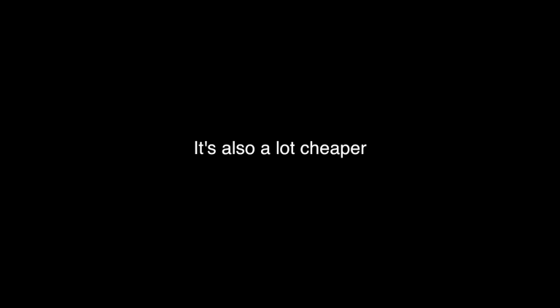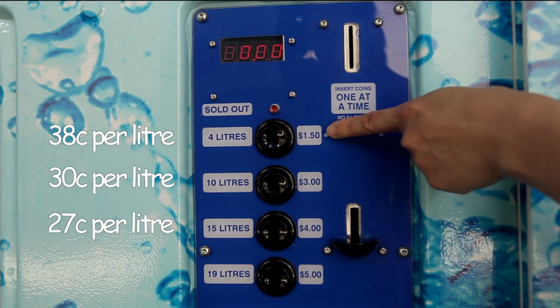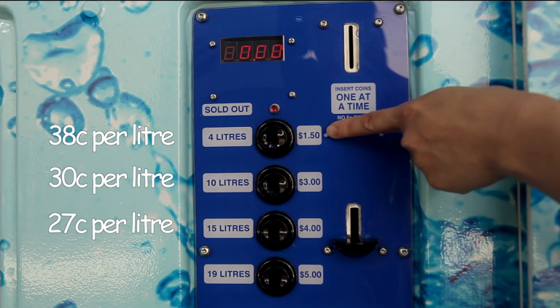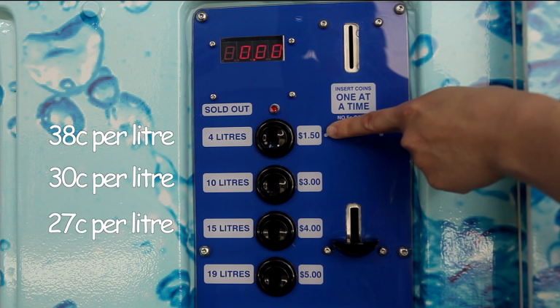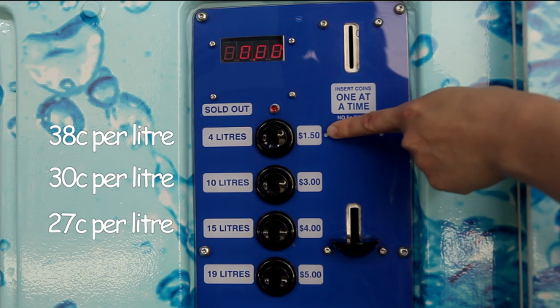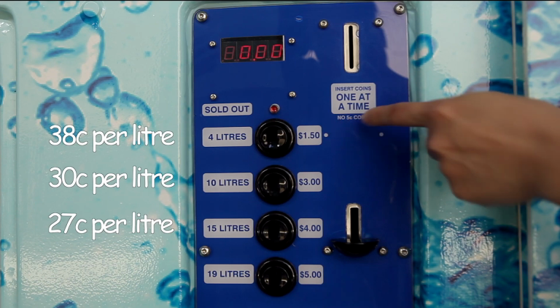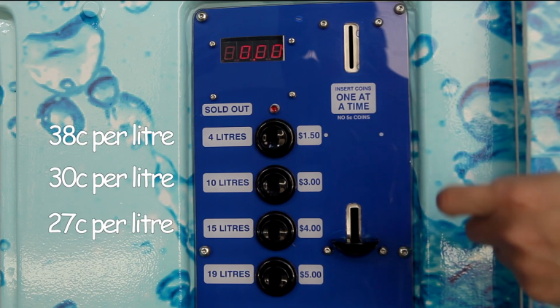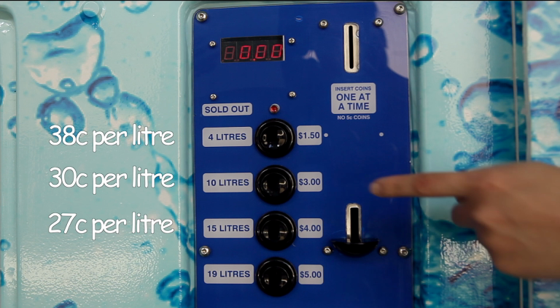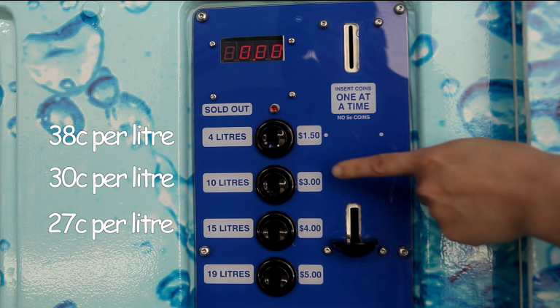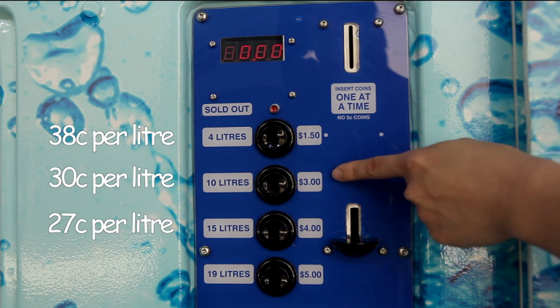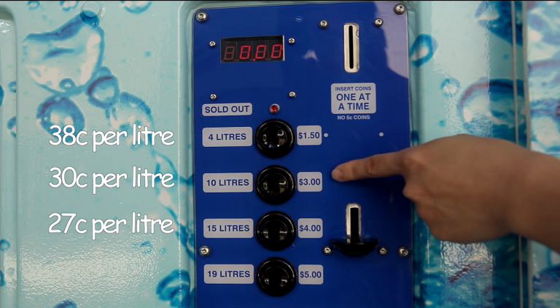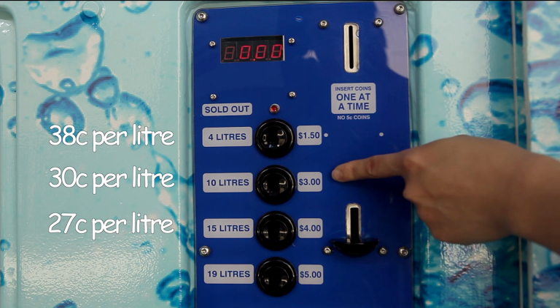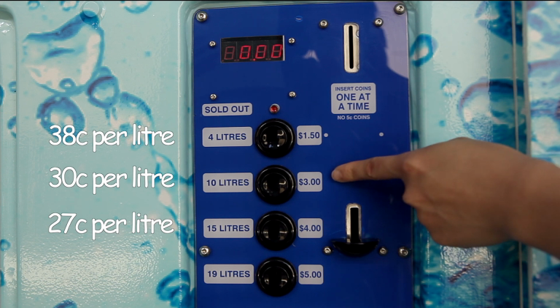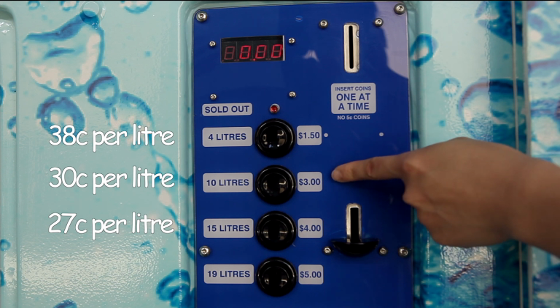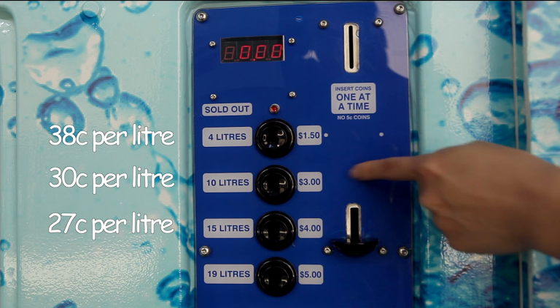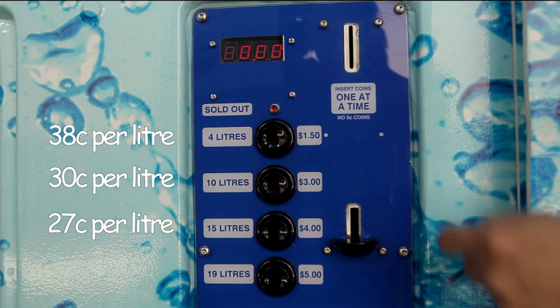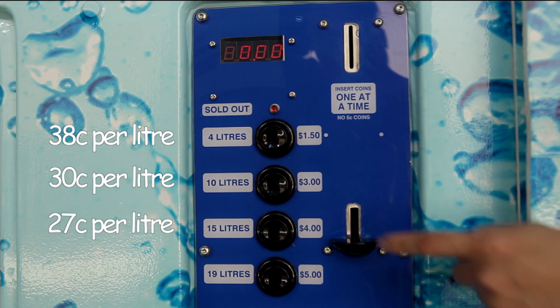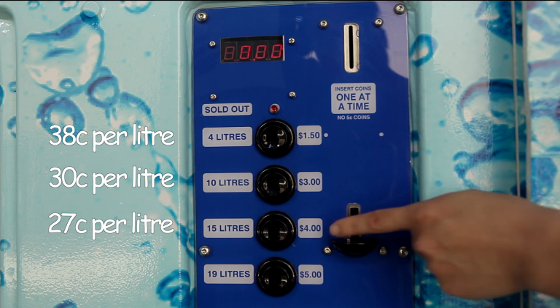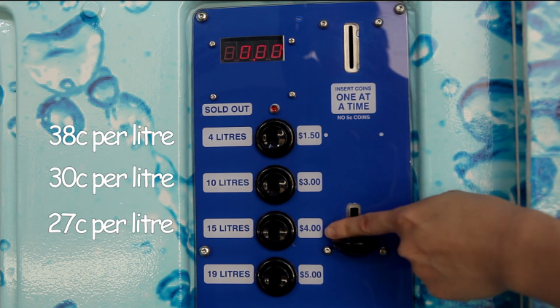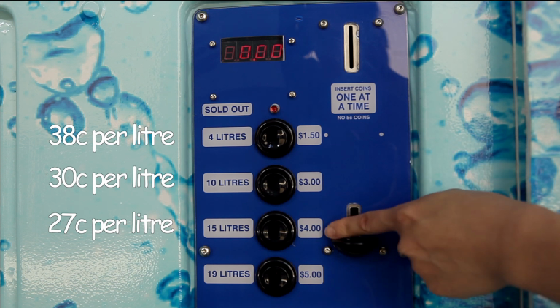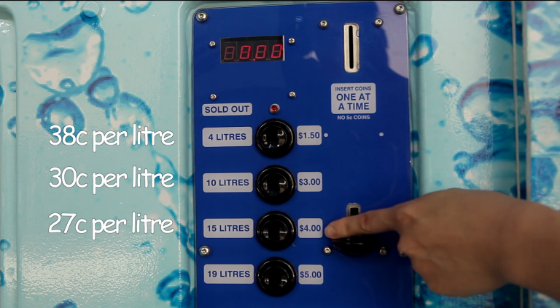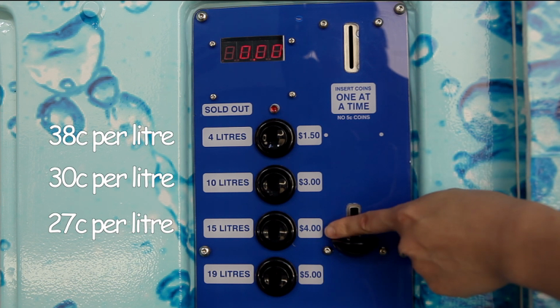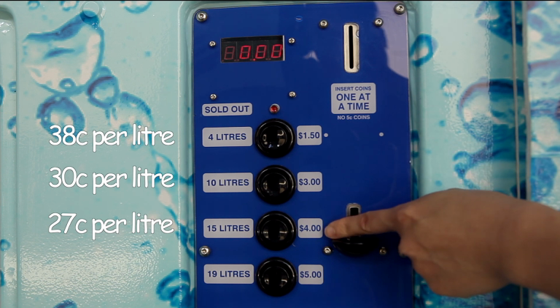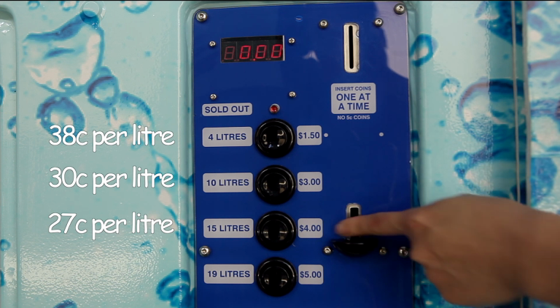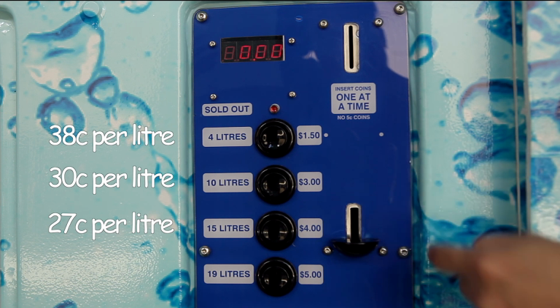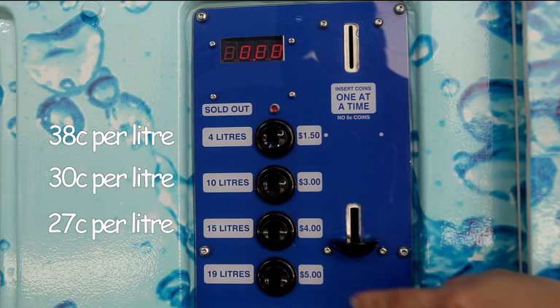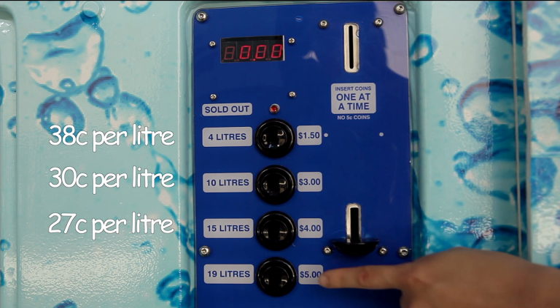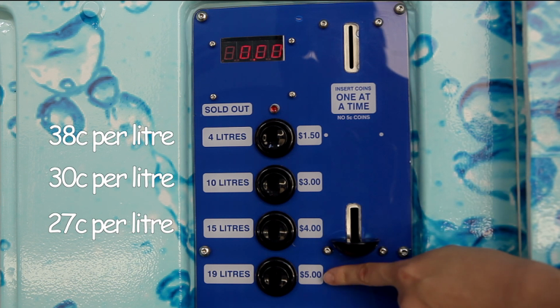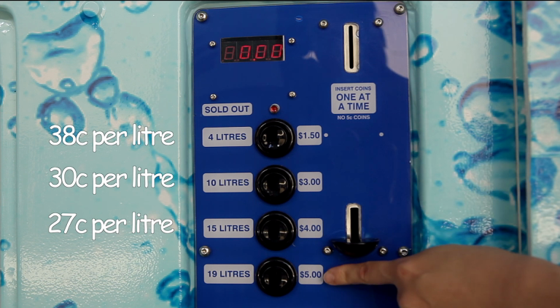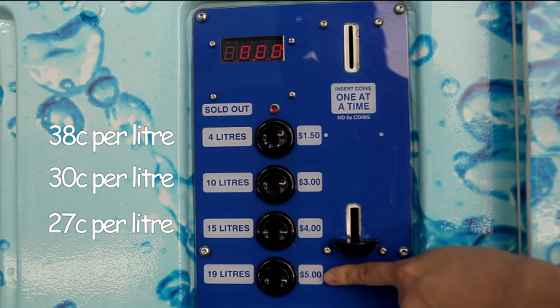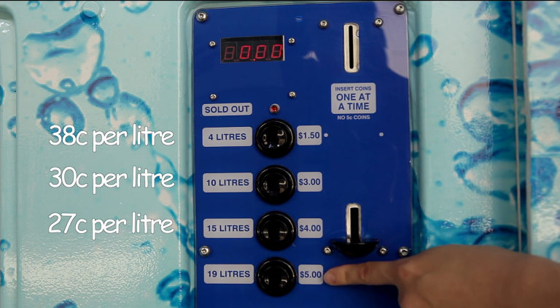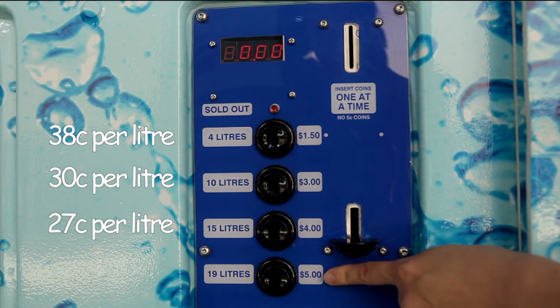We have 4 litres, 10 litres, 15 litres, and 19 litres.